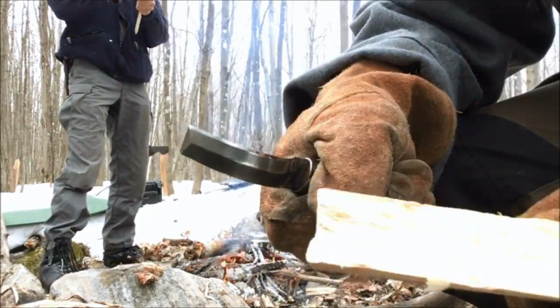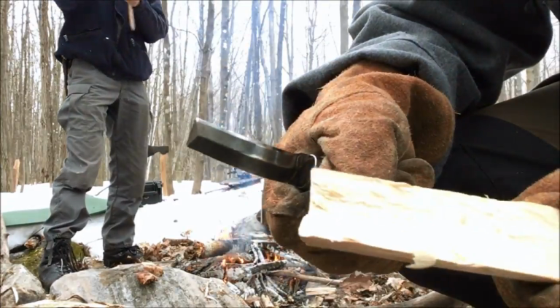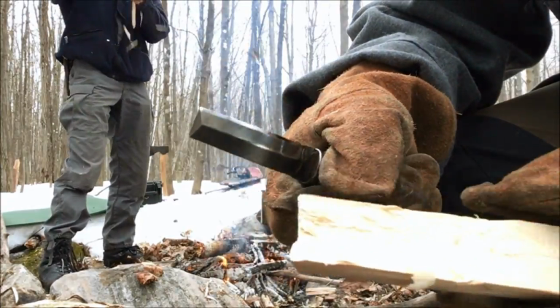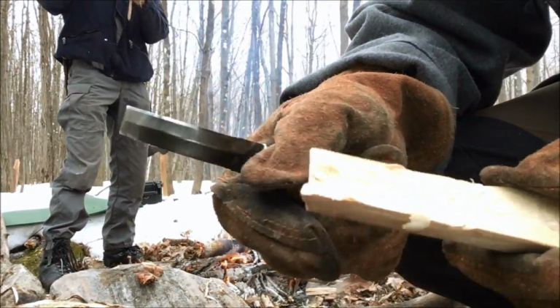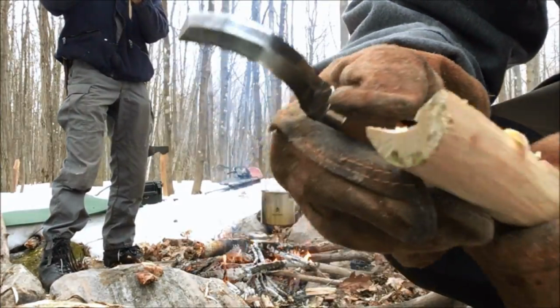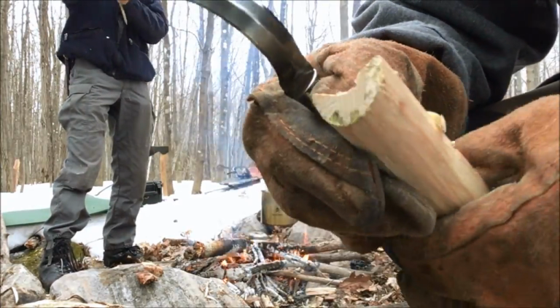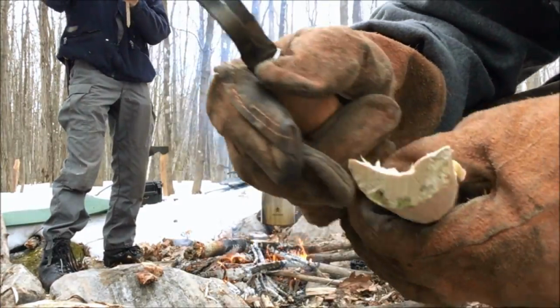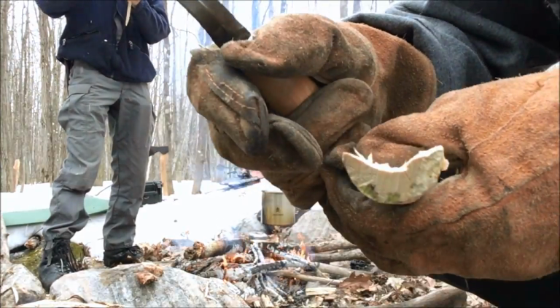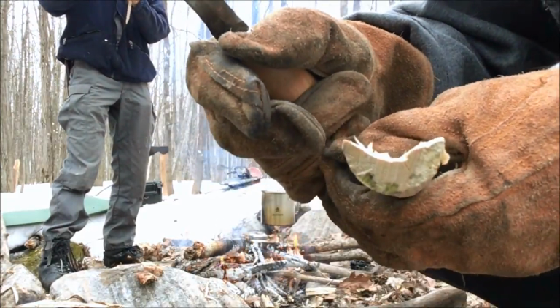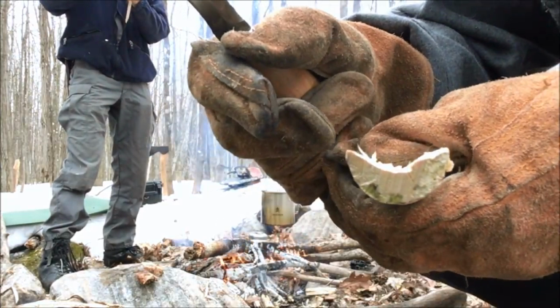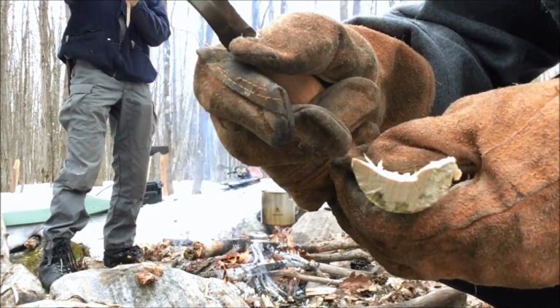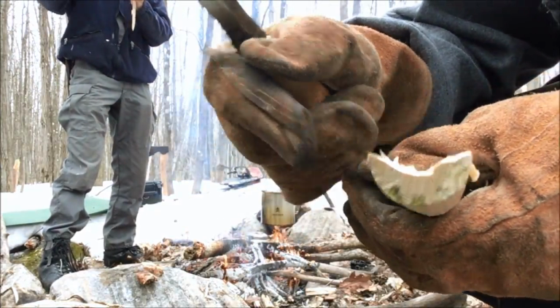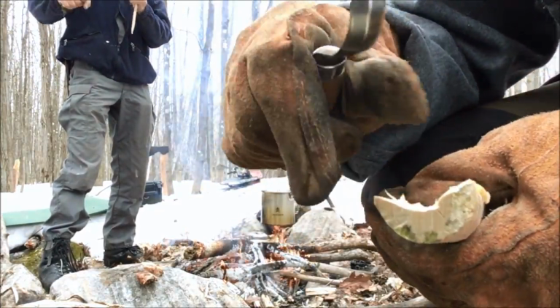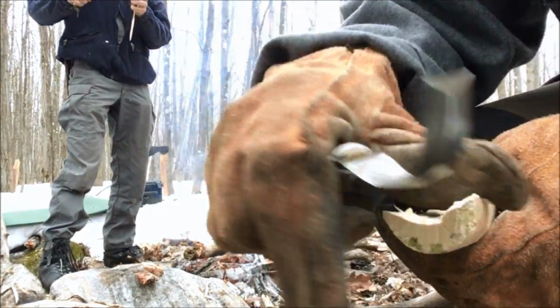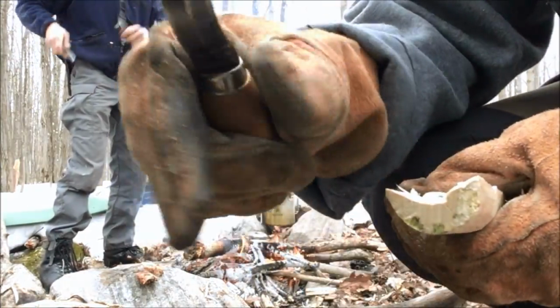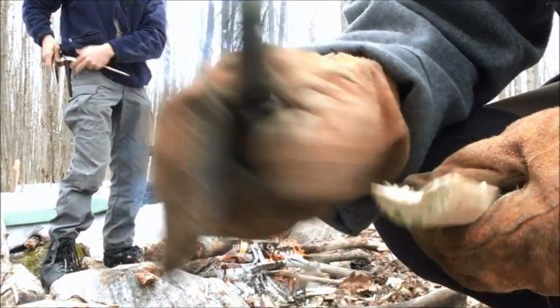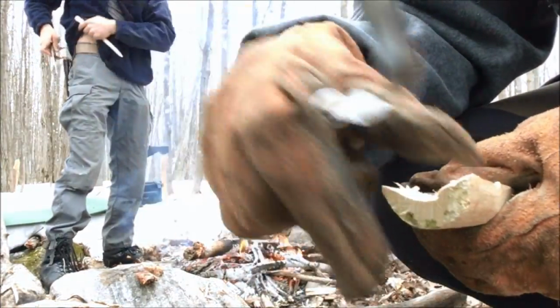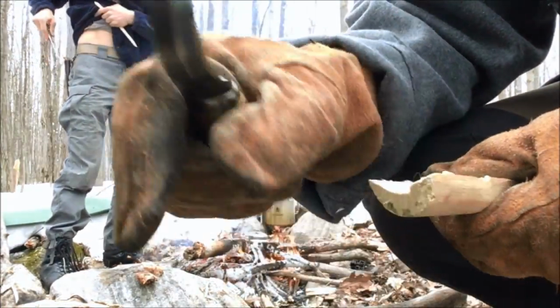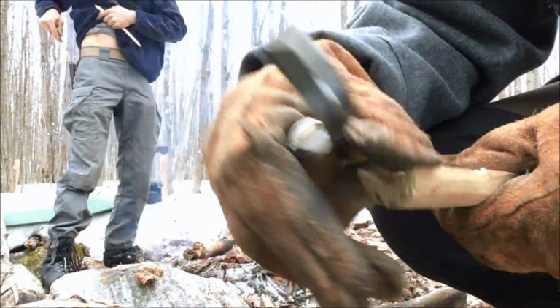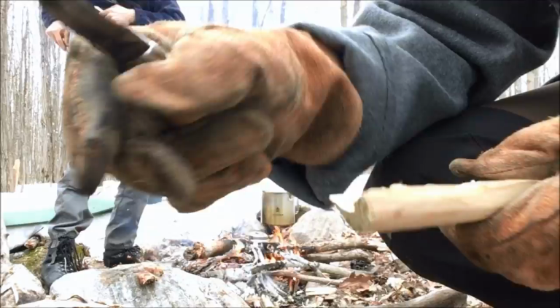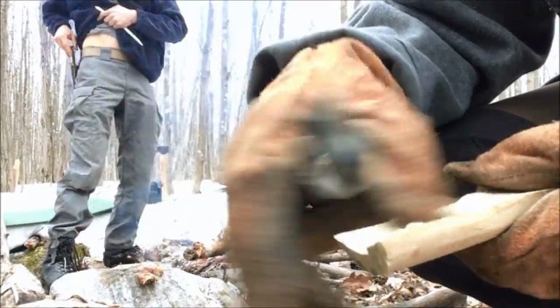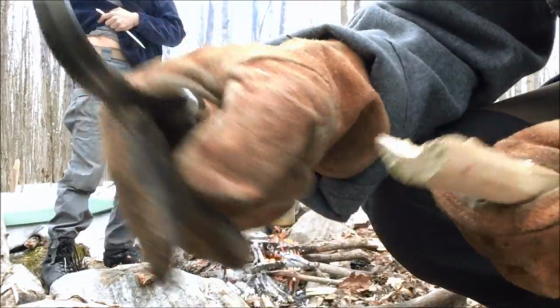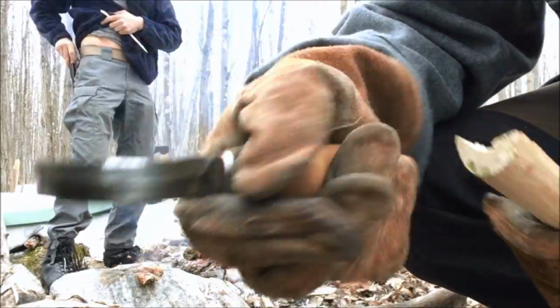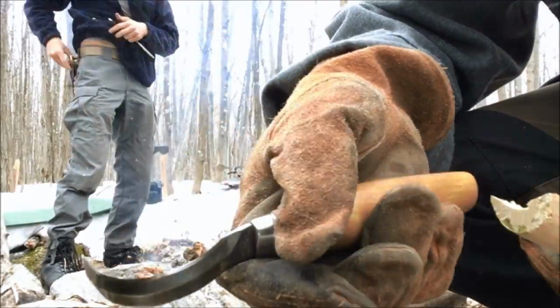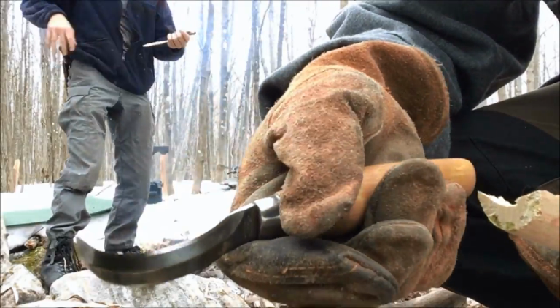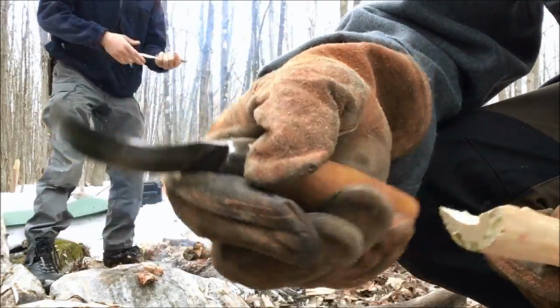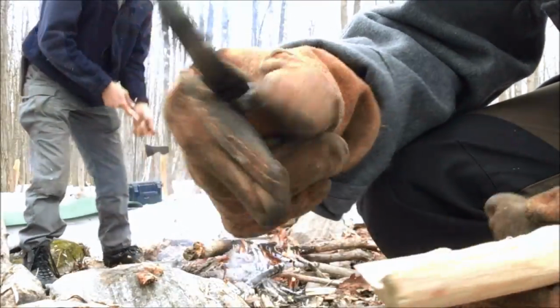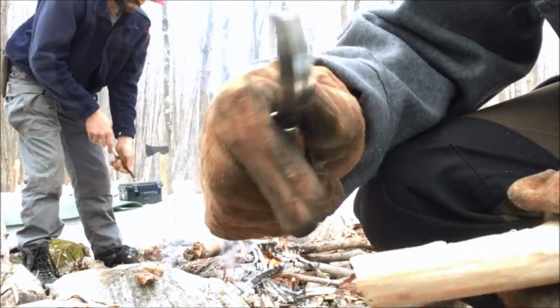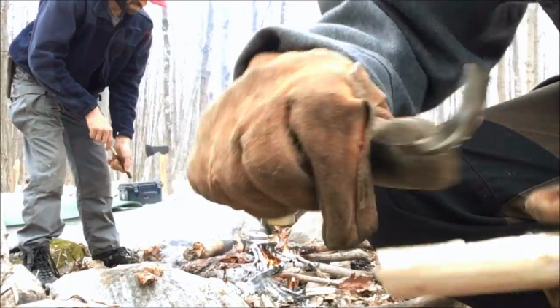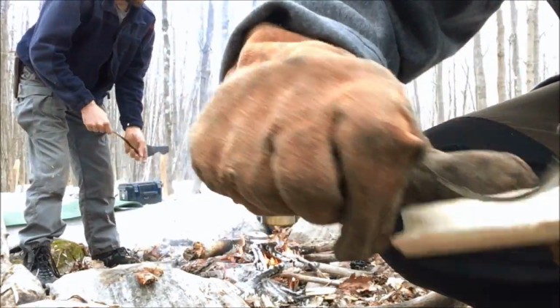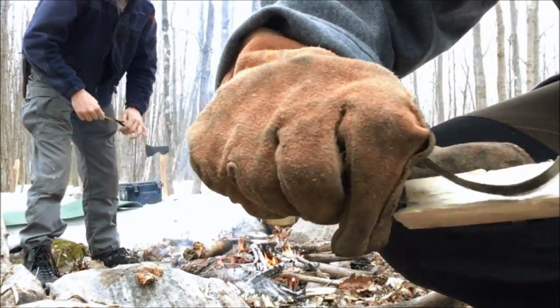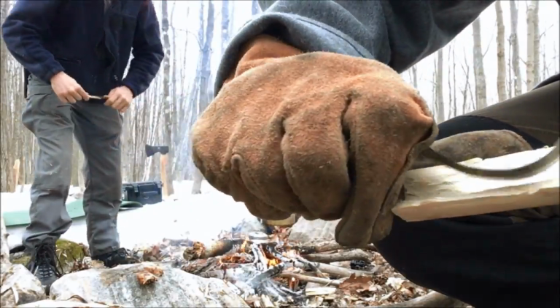The crook knife is excellent to make this kind of spout, and it's of course excellent for making spoons as well.